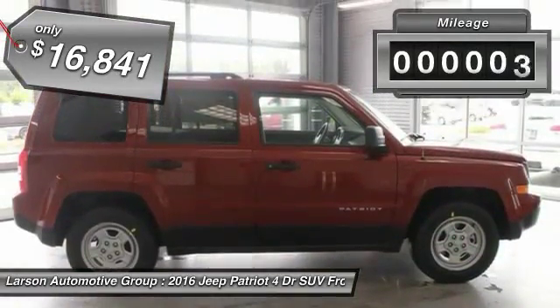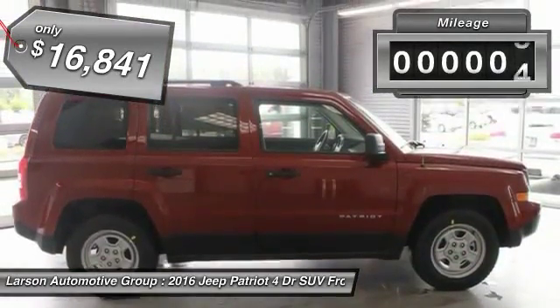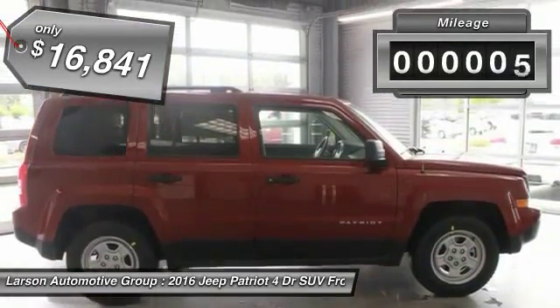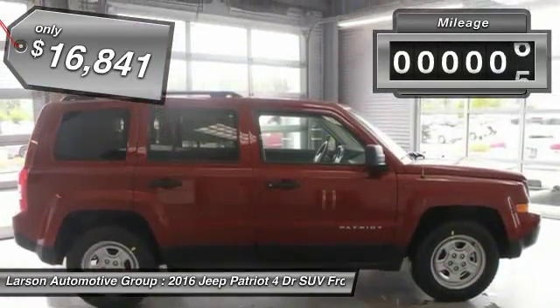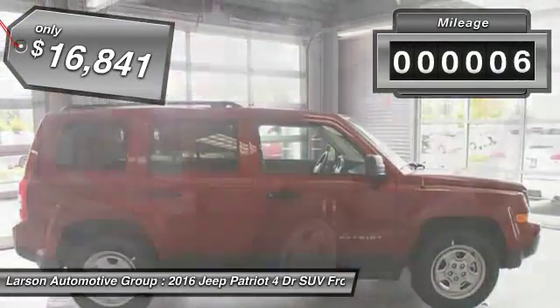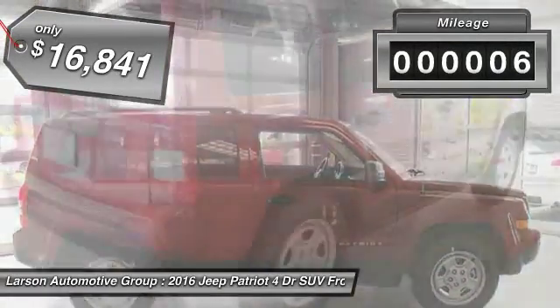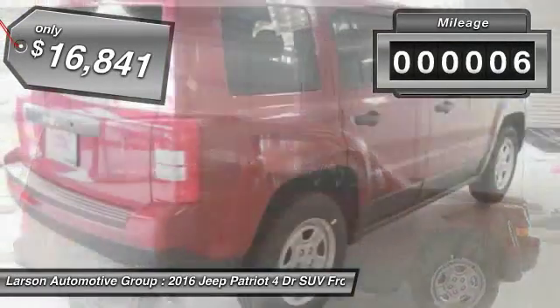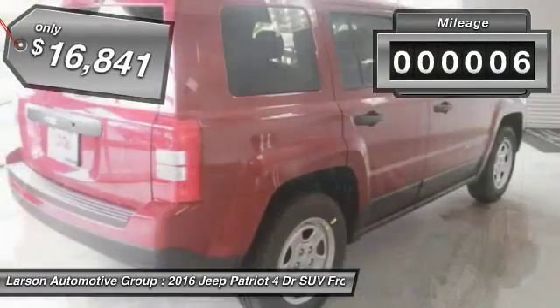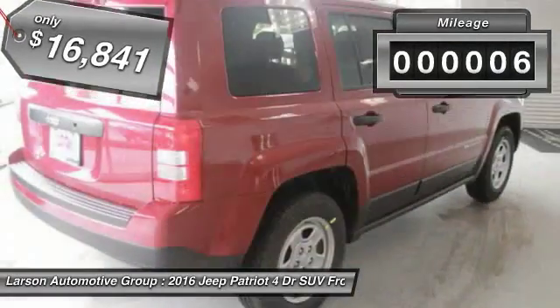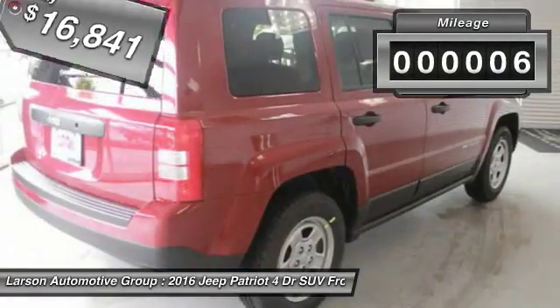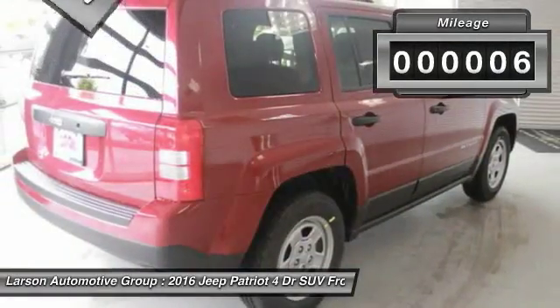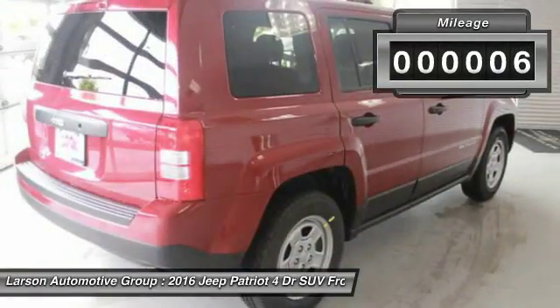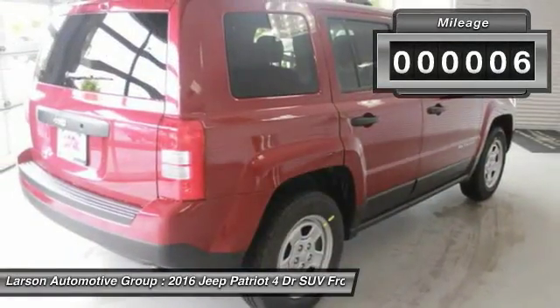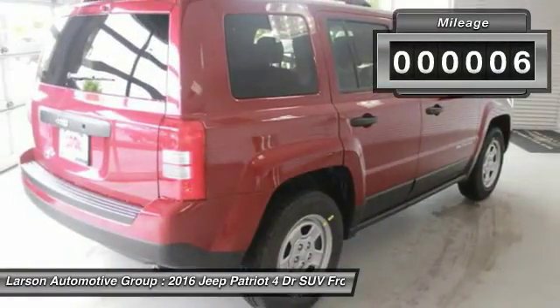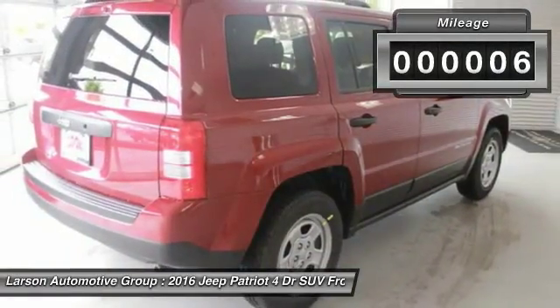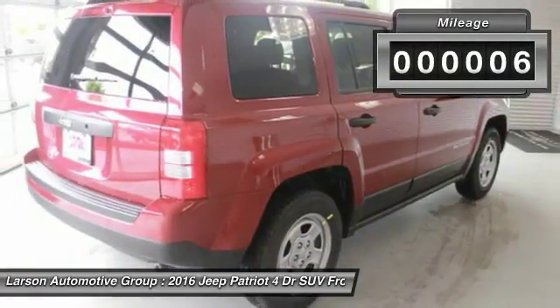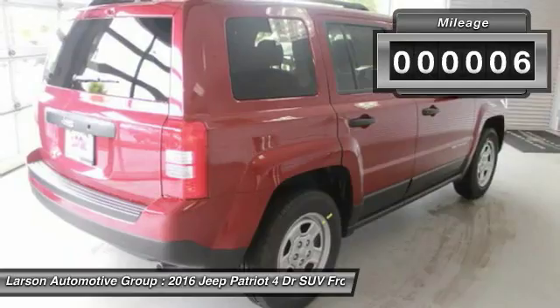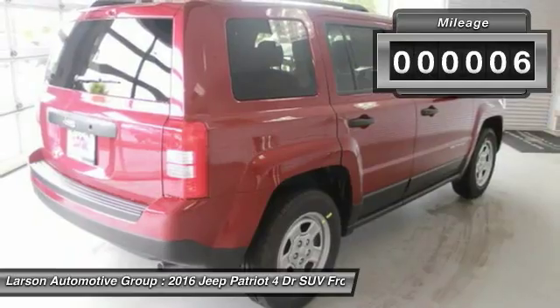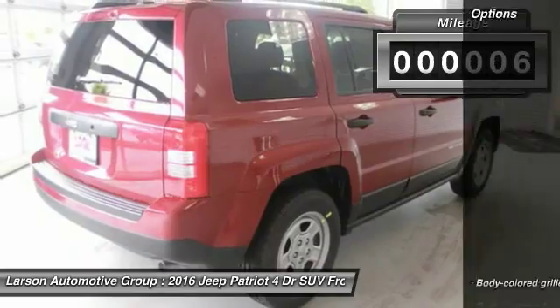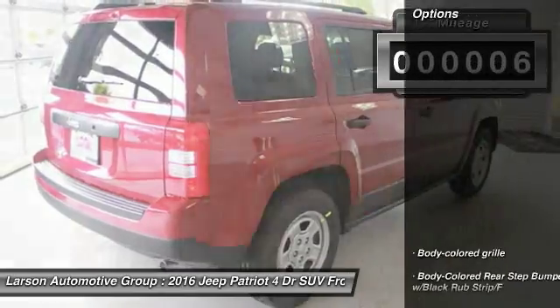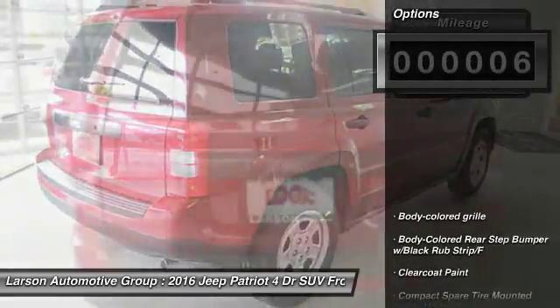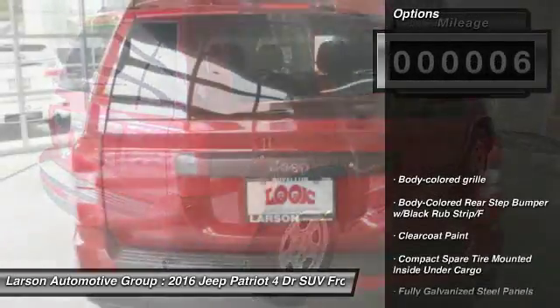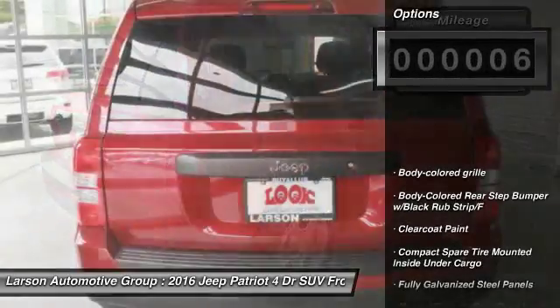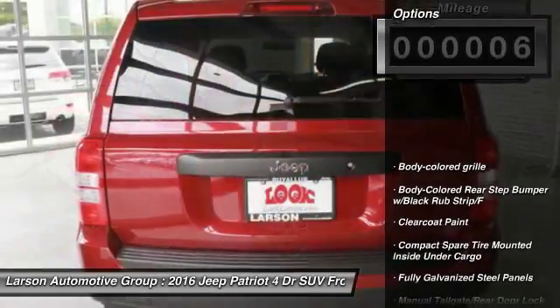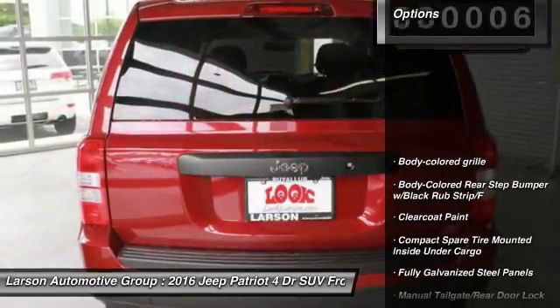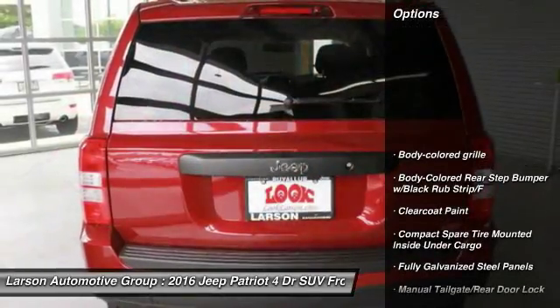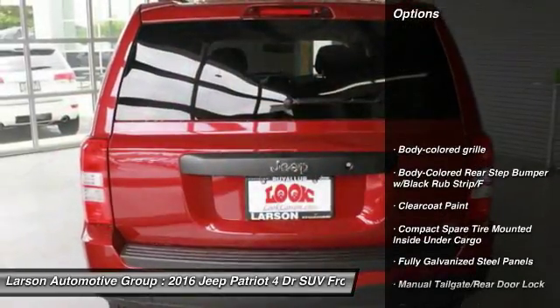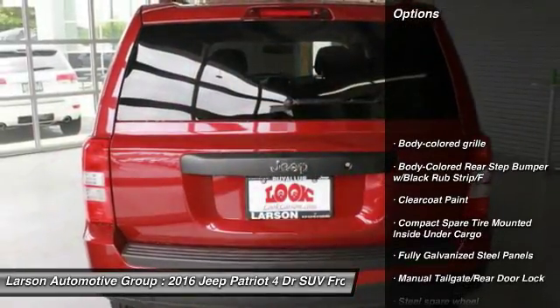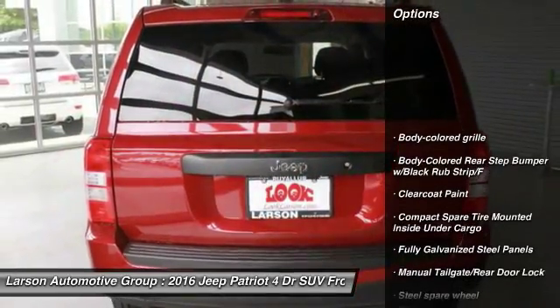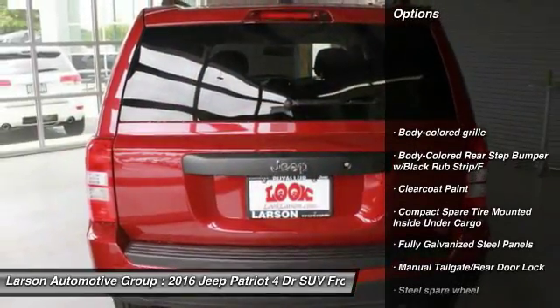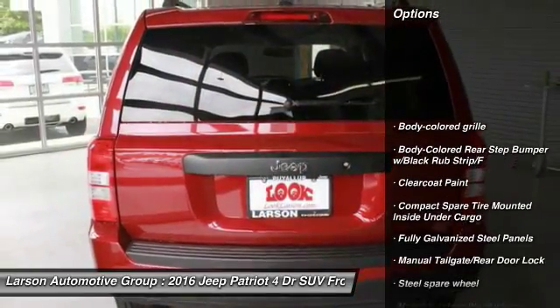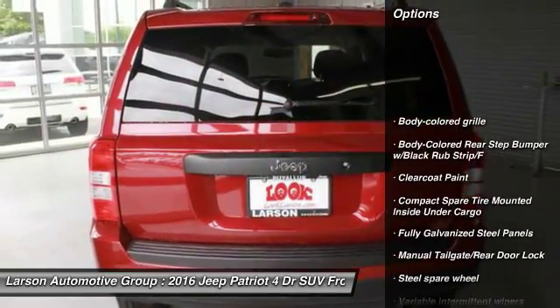This vehicle has less than 100 miles. Here are some of this vehicle's great options: front wheel drive,